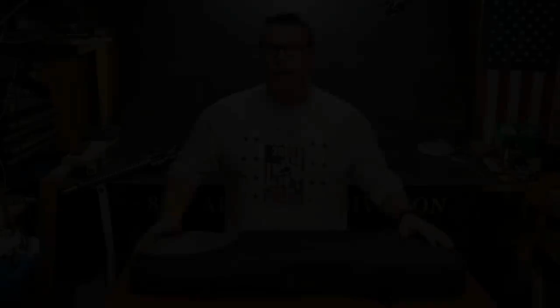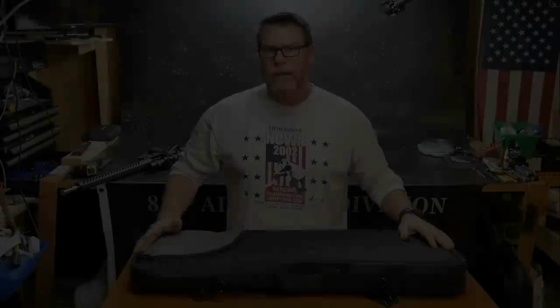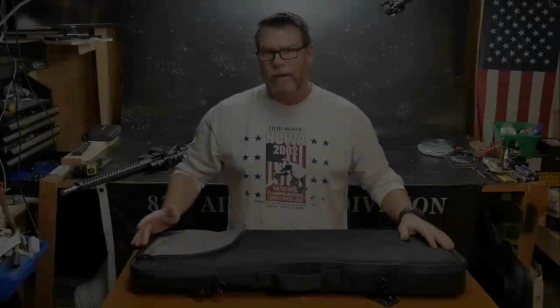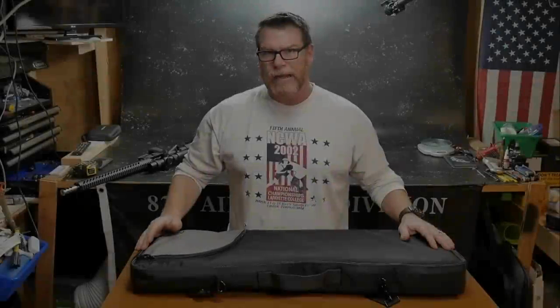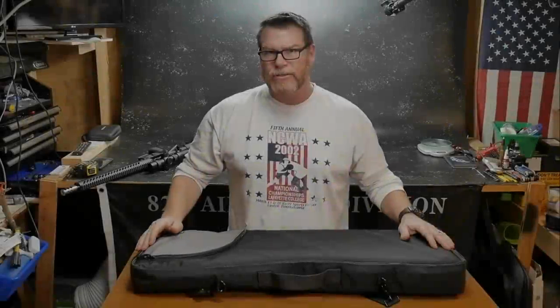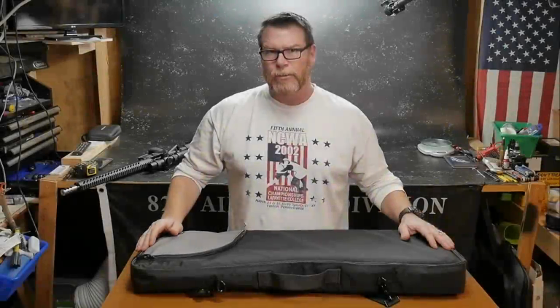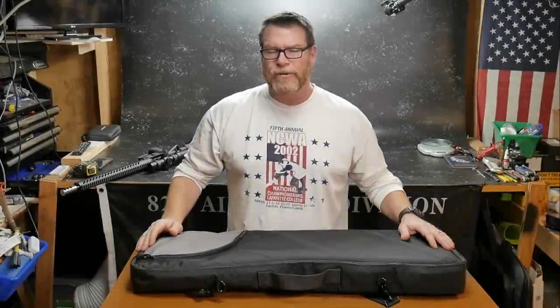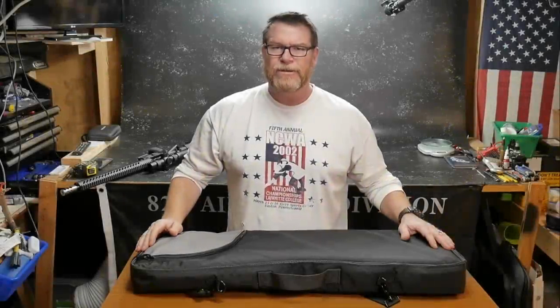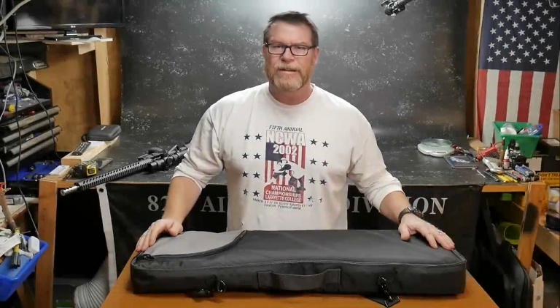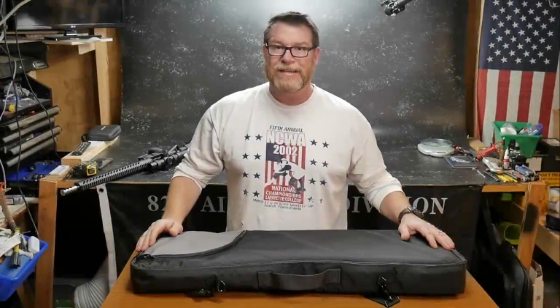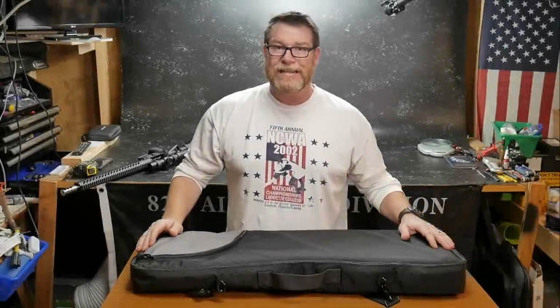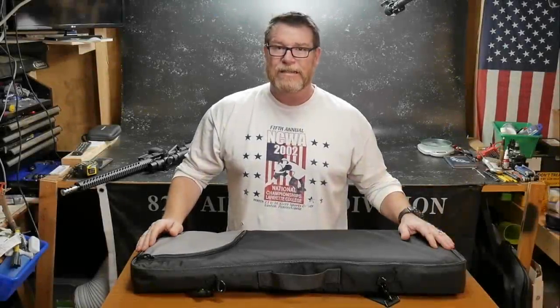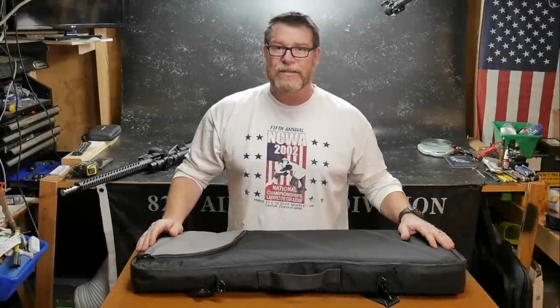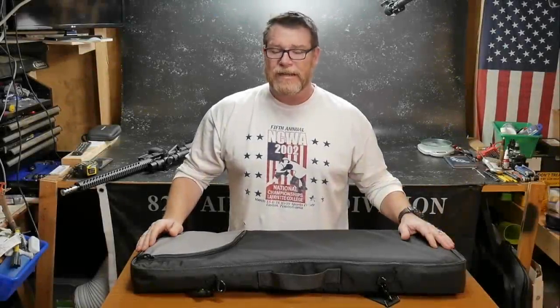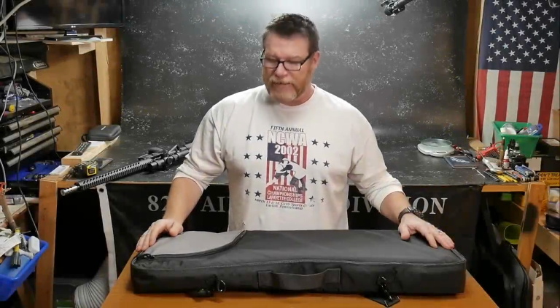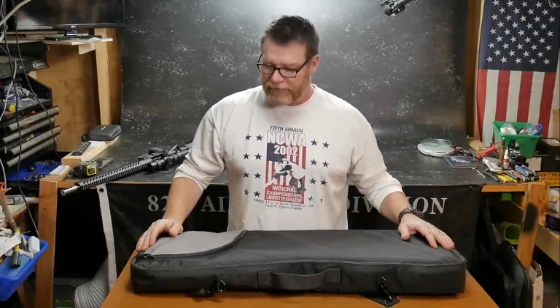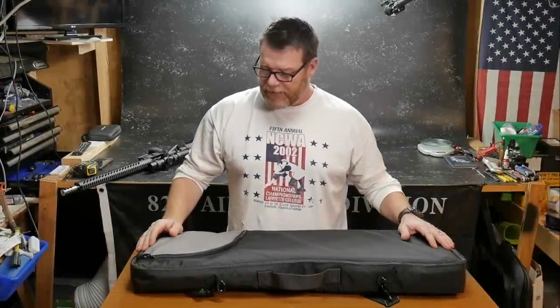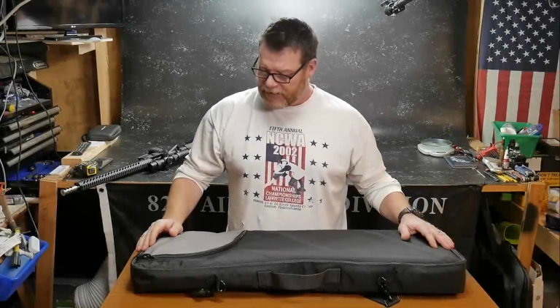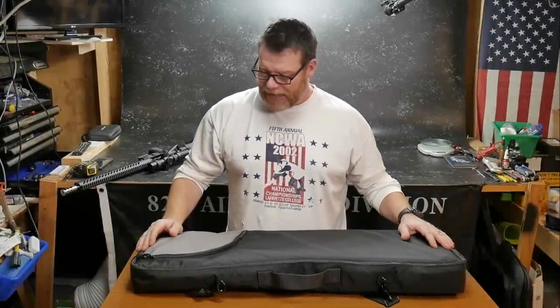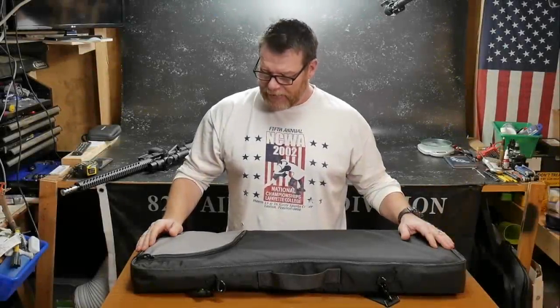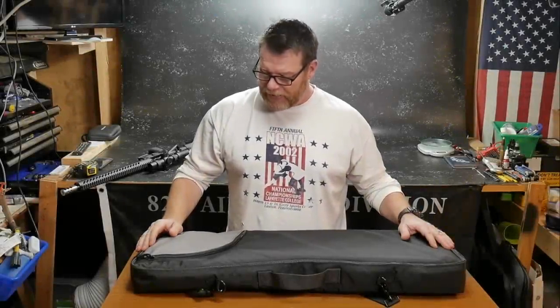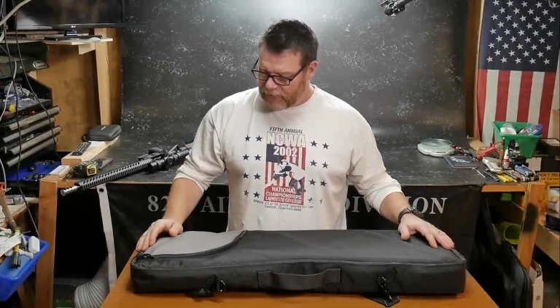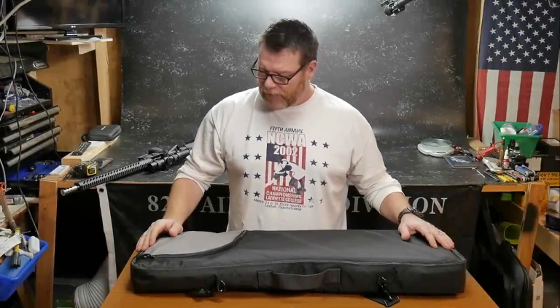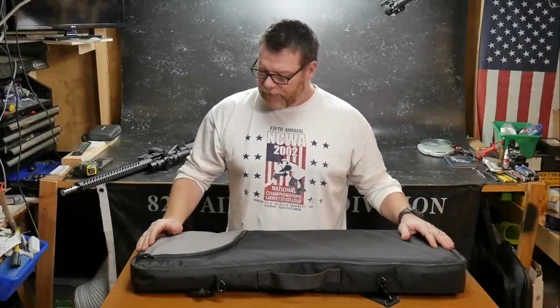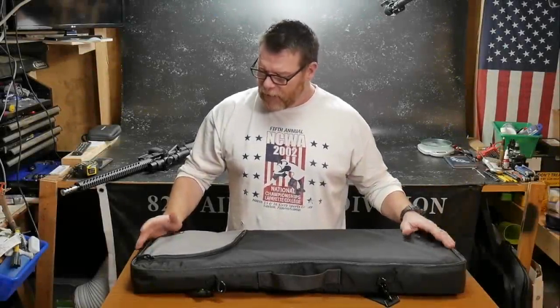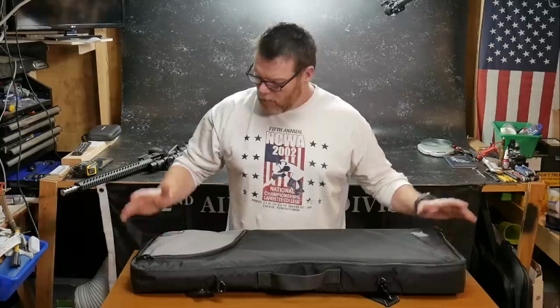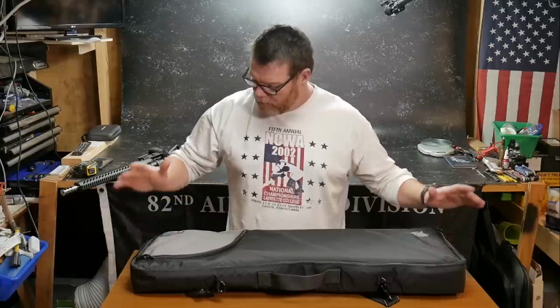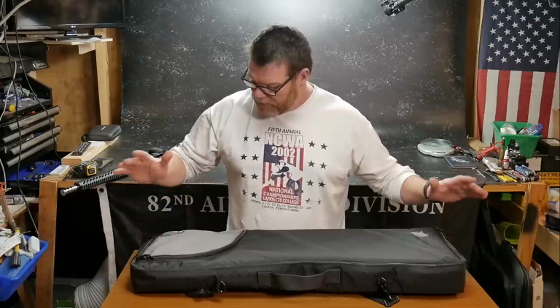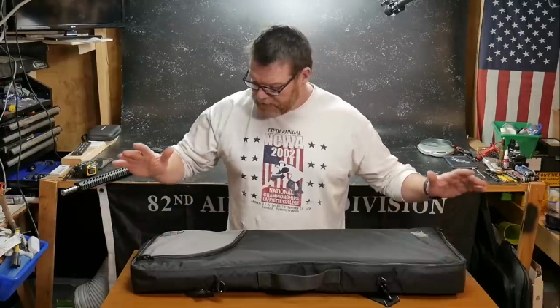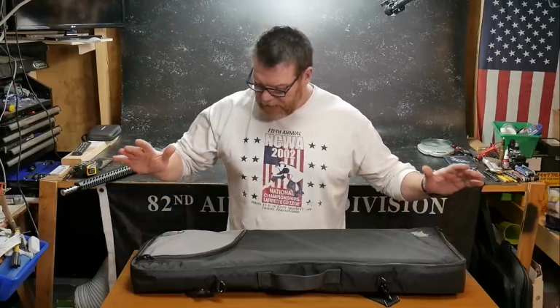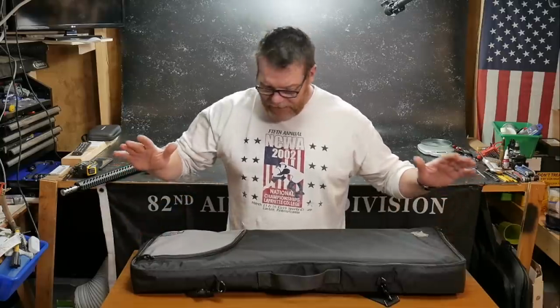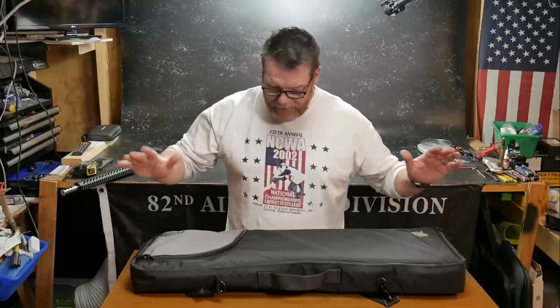All right guys, check it out, sitting out here in the Freedom Shack, getting ready to do a review on this guy right here.